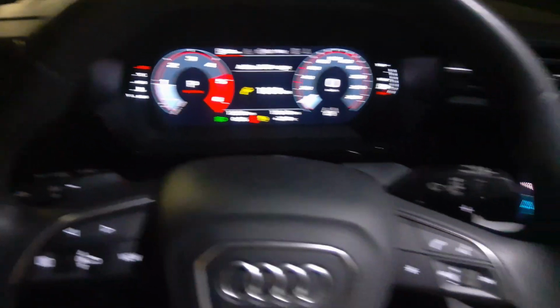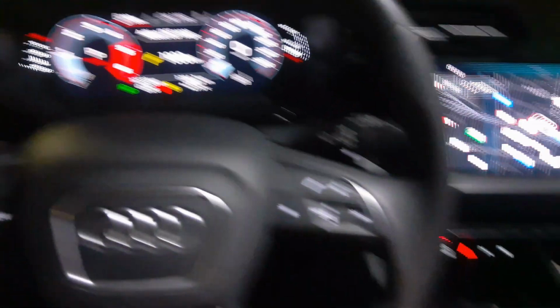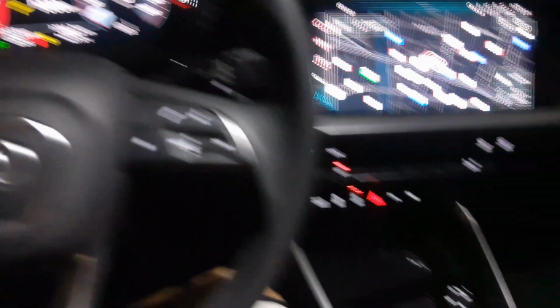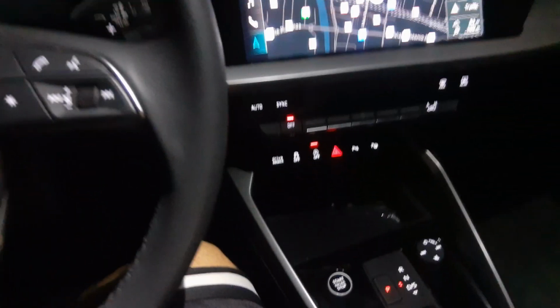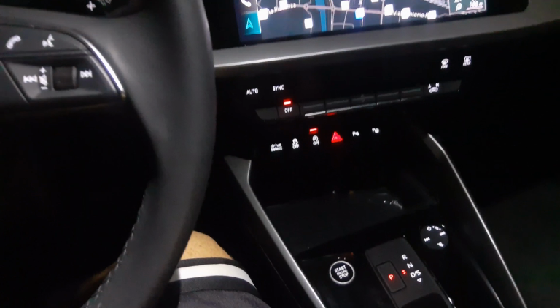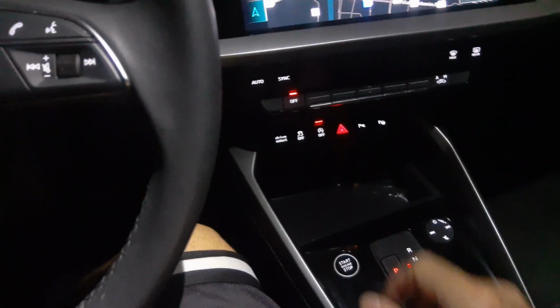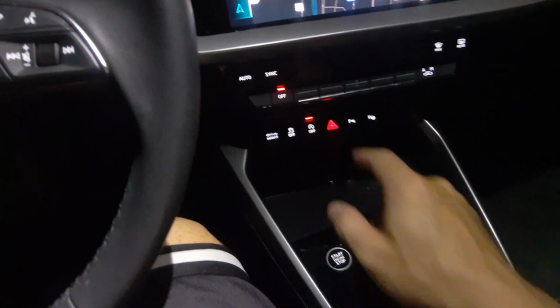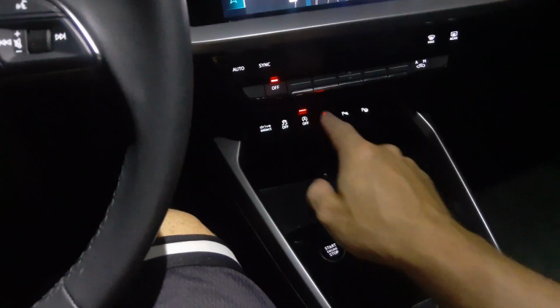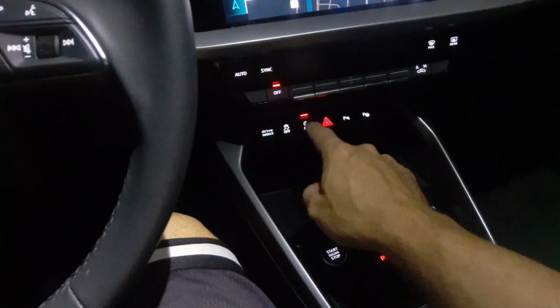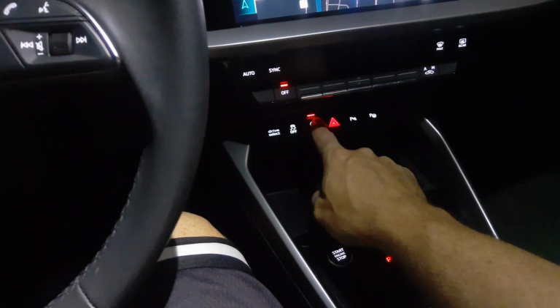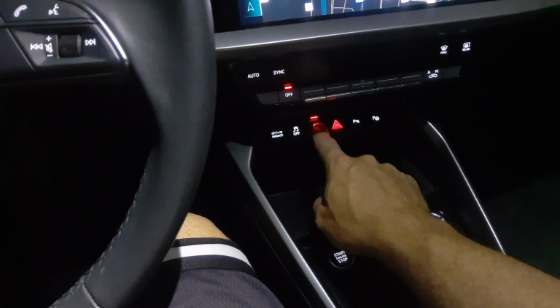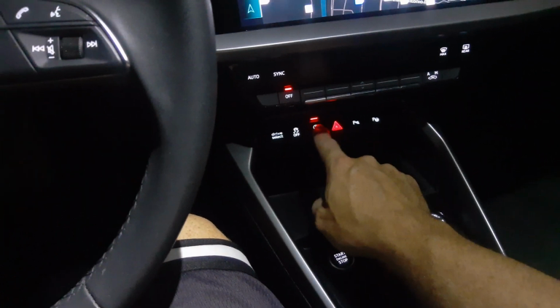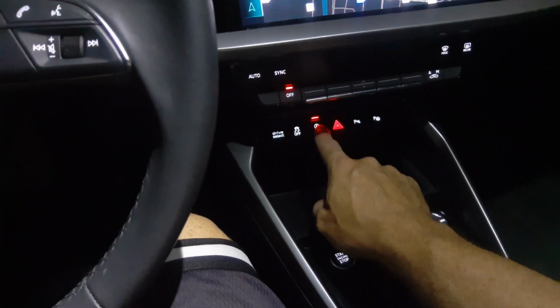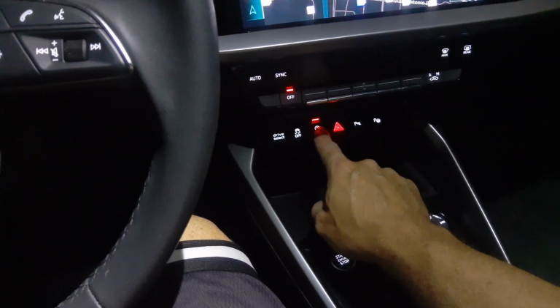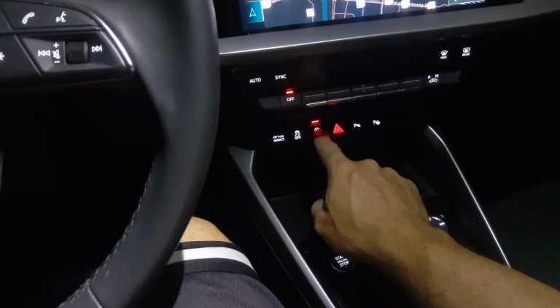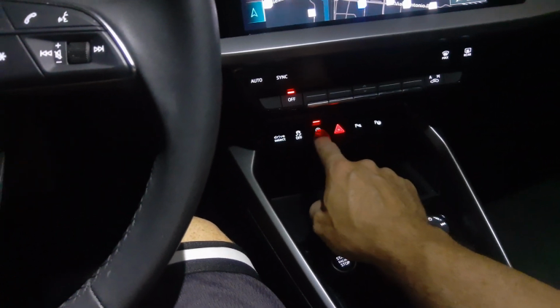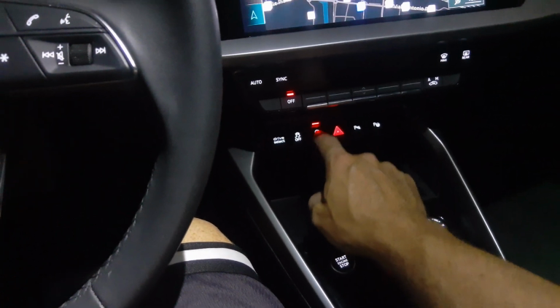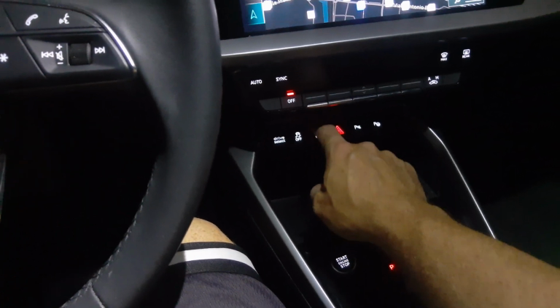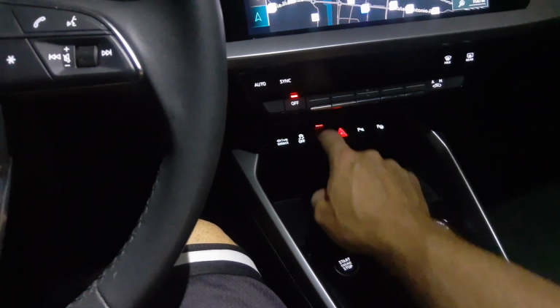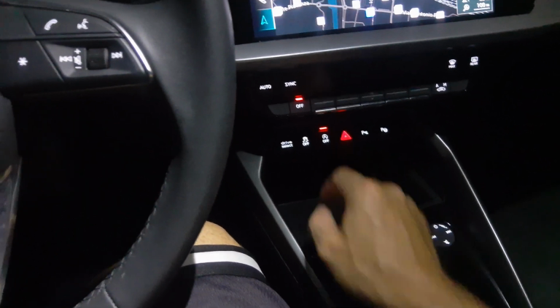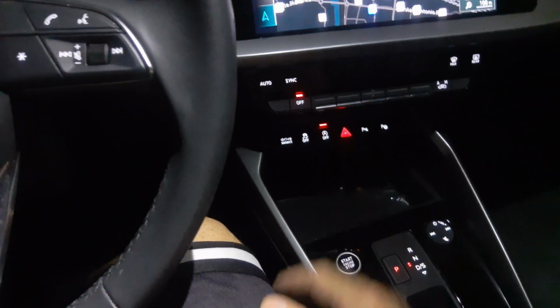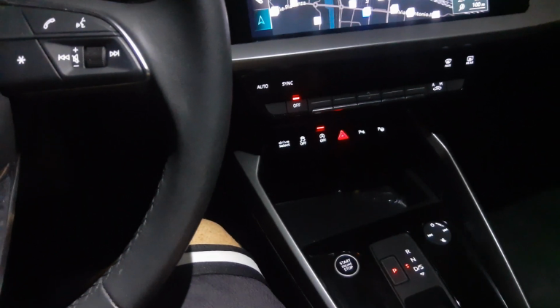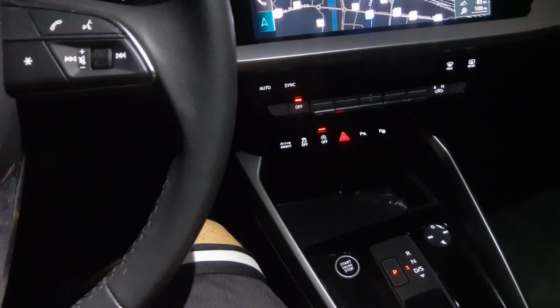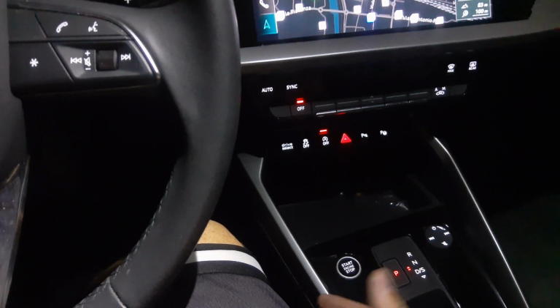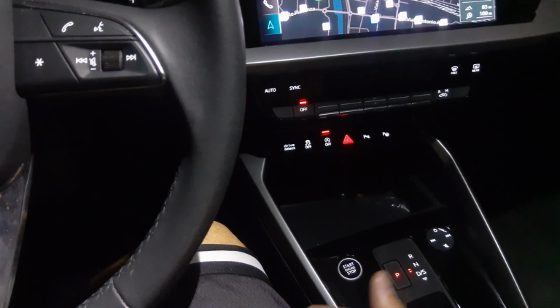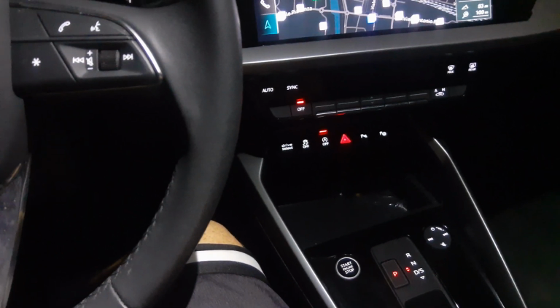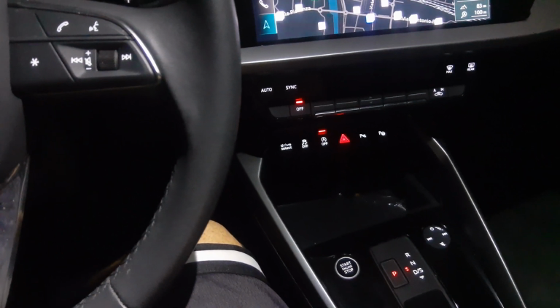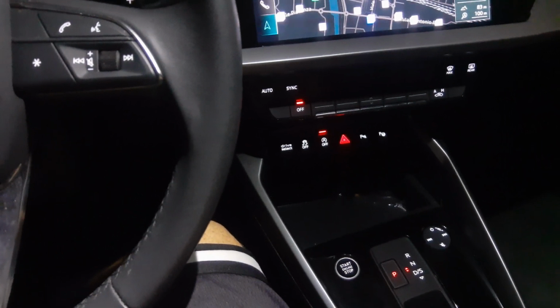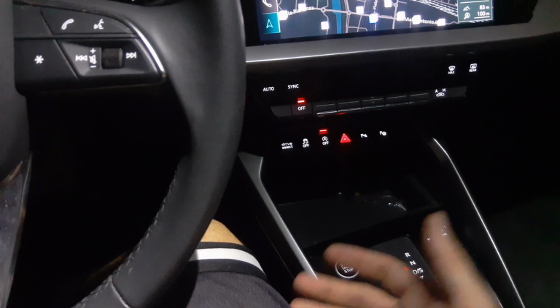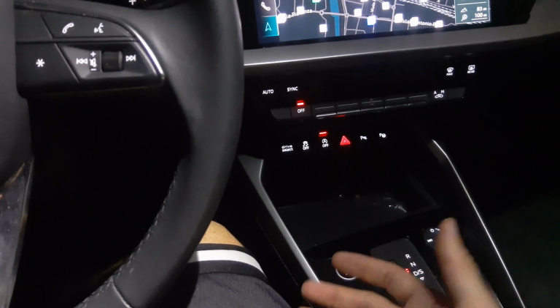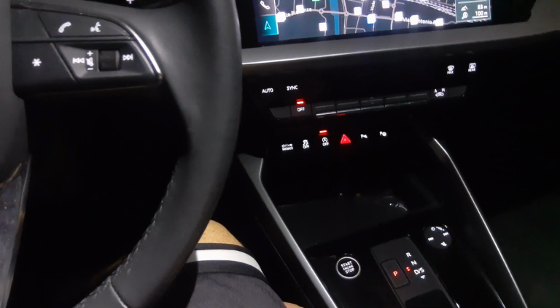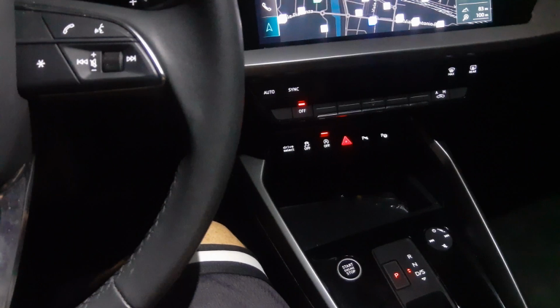Do note that every time you get in your car you're going to have to push that button — when you want it off it comes back on by default.